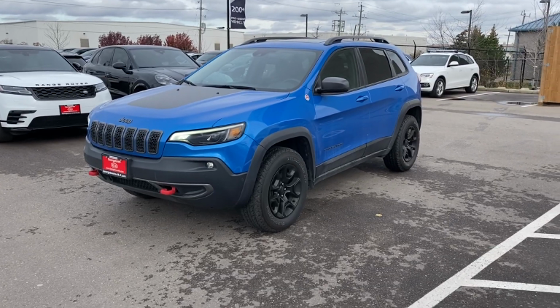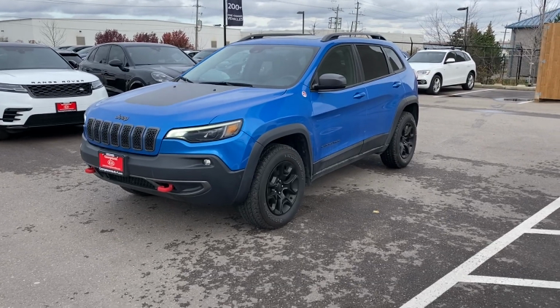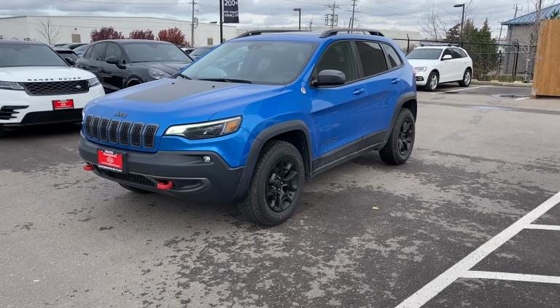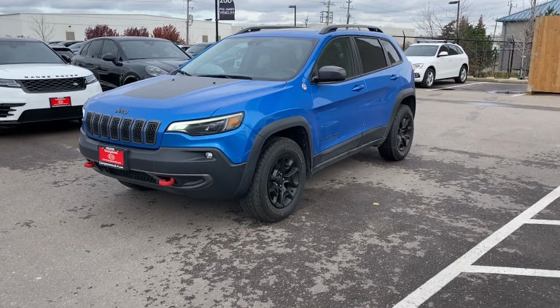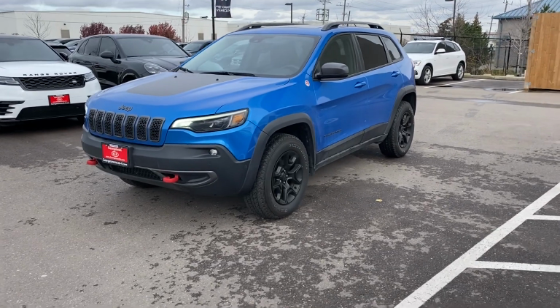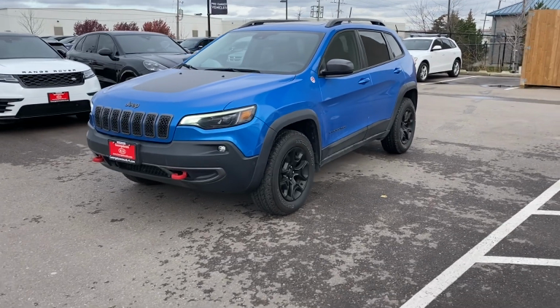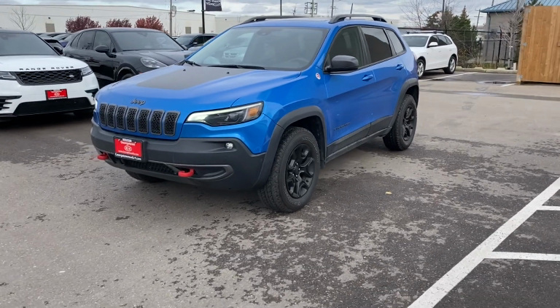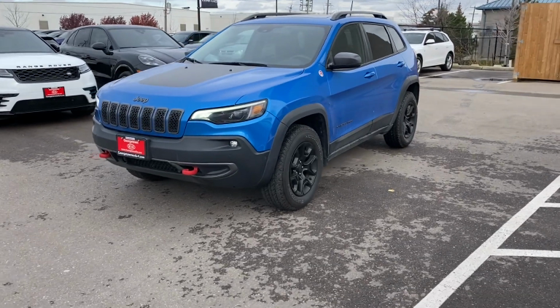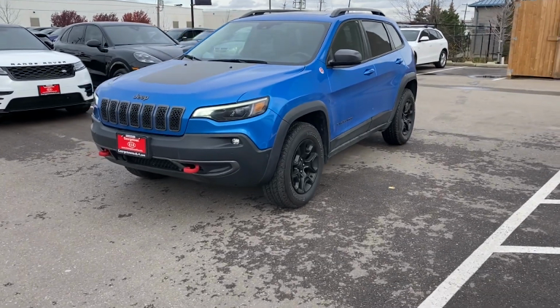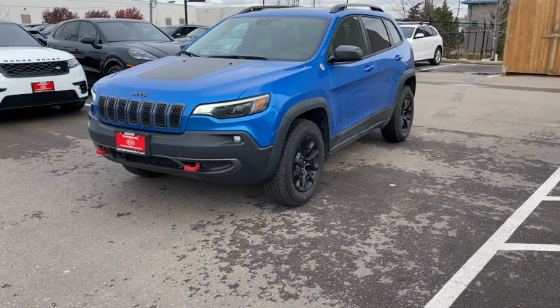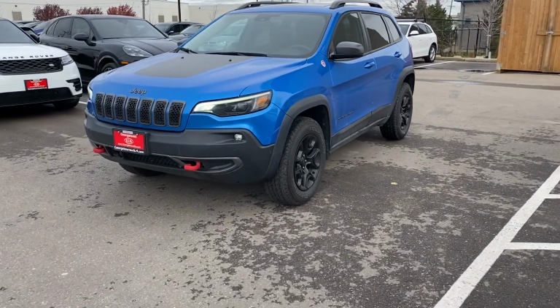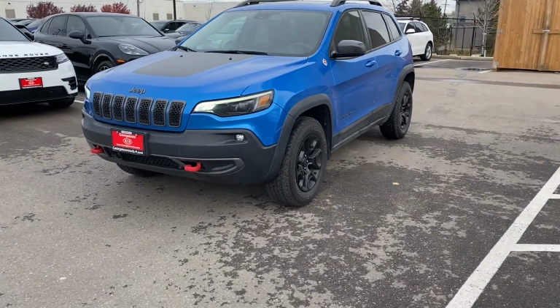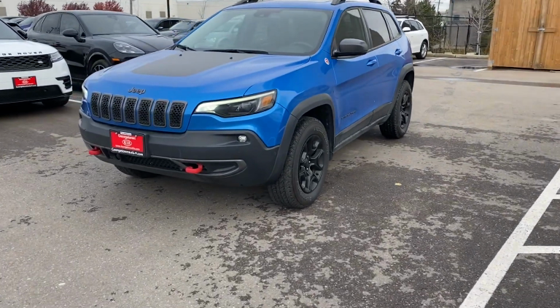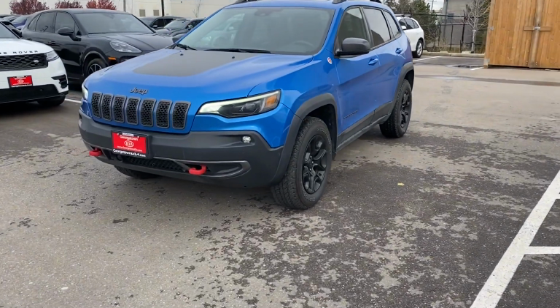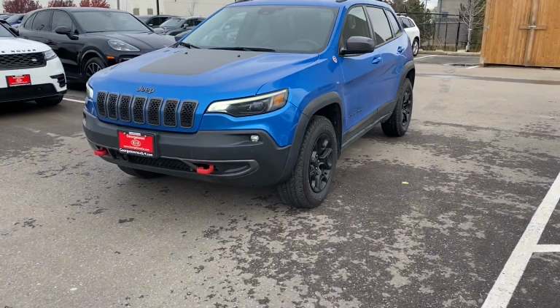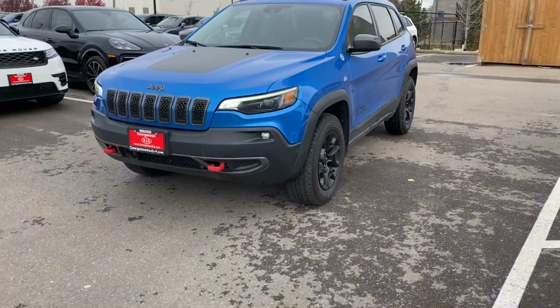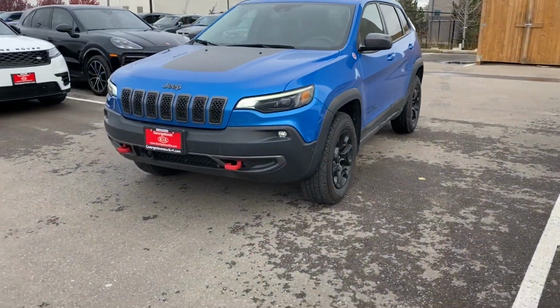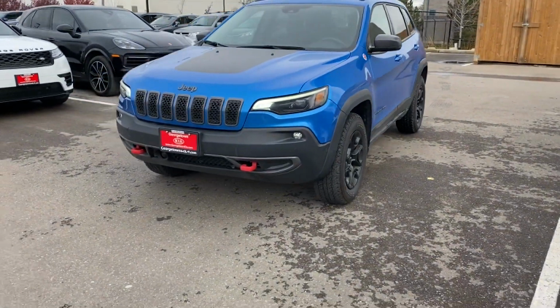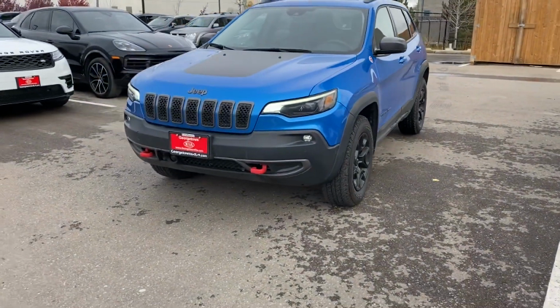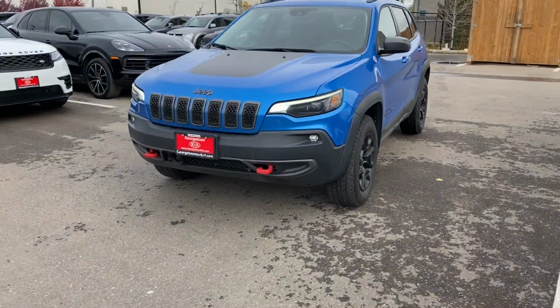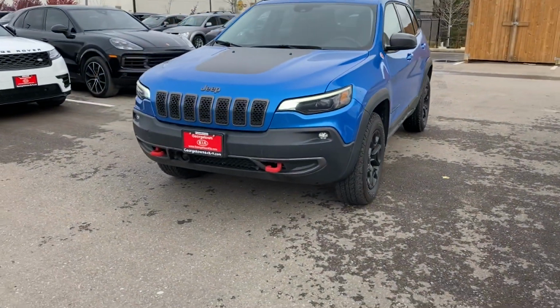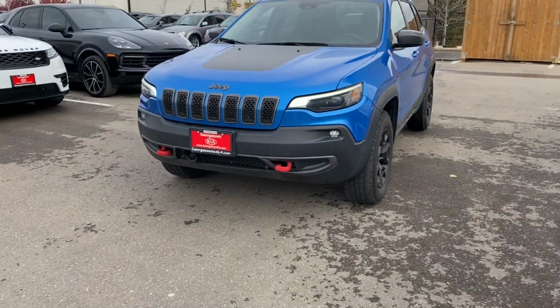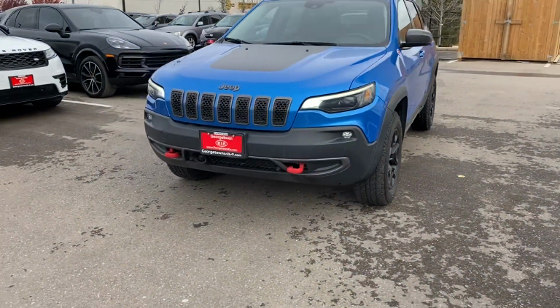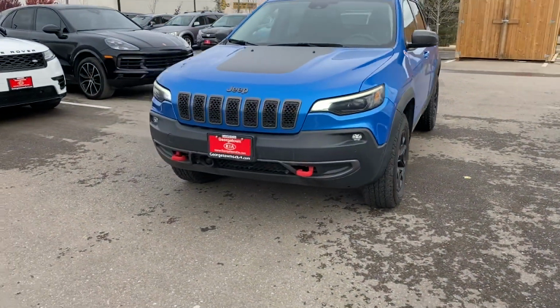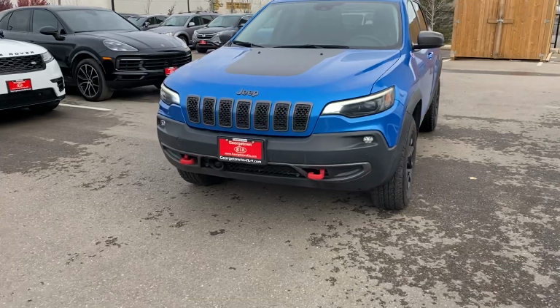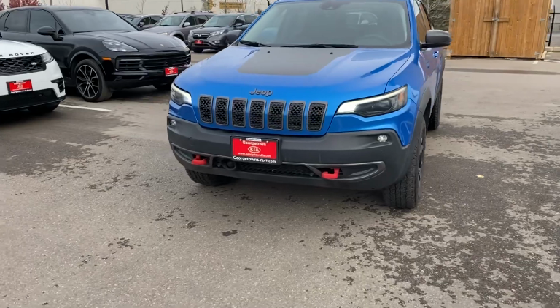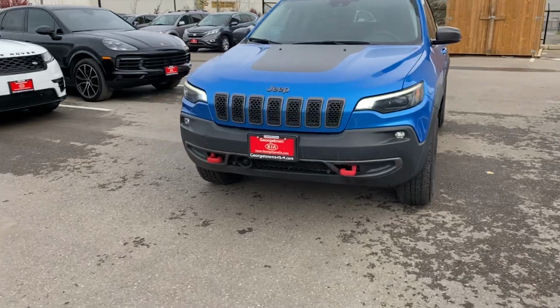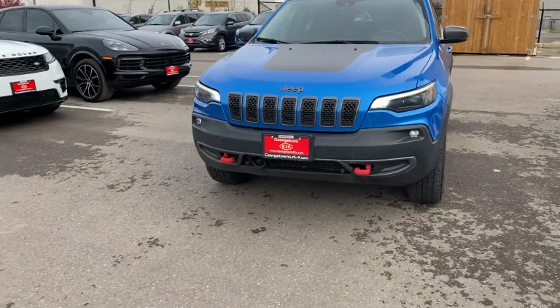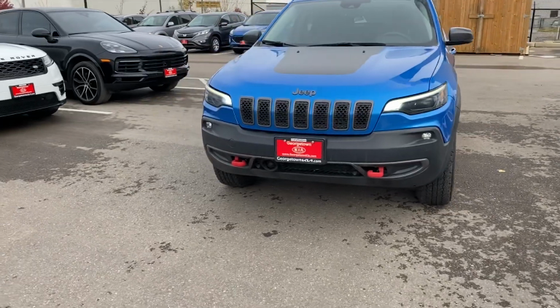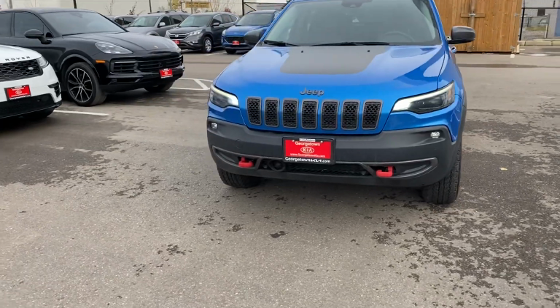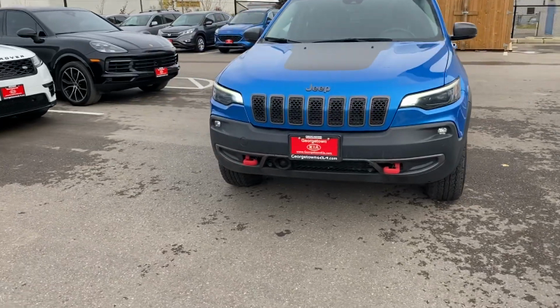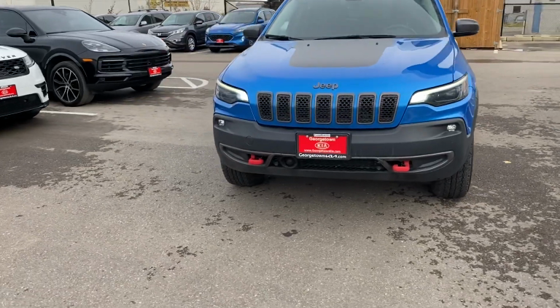Hi, this is Adrian here from Georgetown Kia. I just want to thank you for the interest in our 2019 Jeep Cherokee.